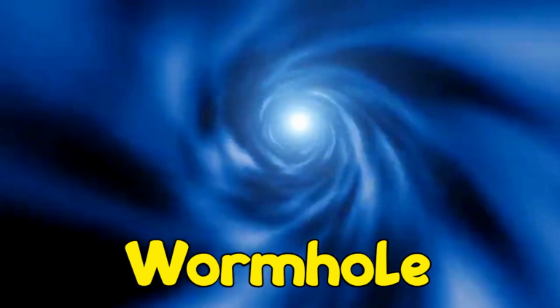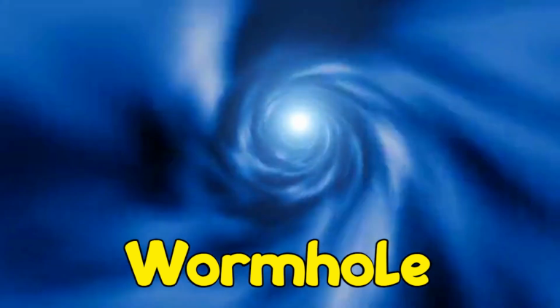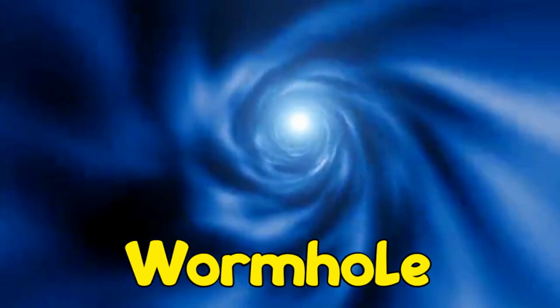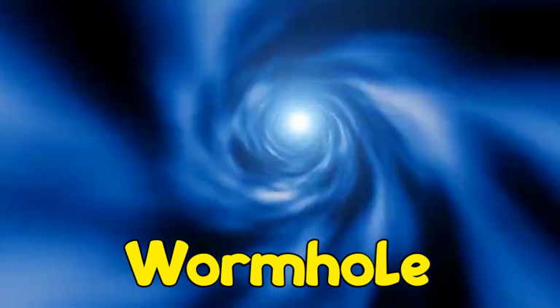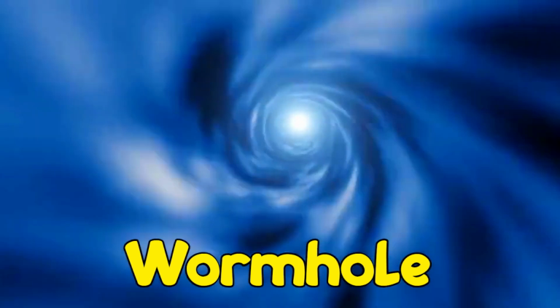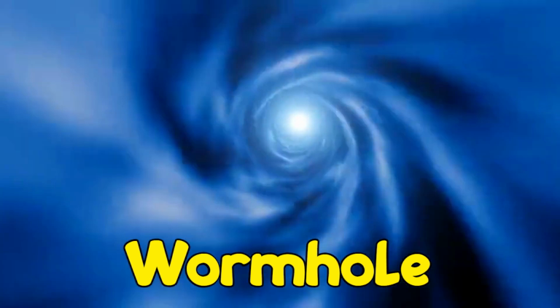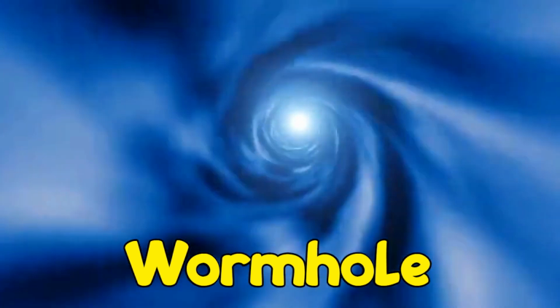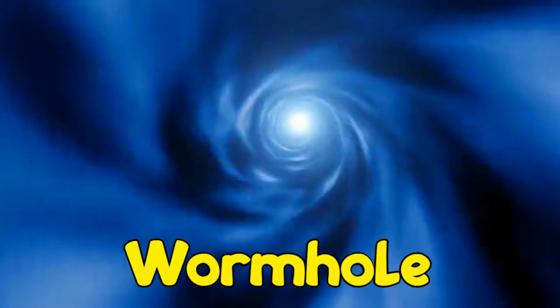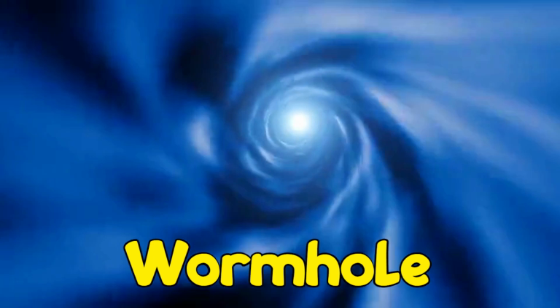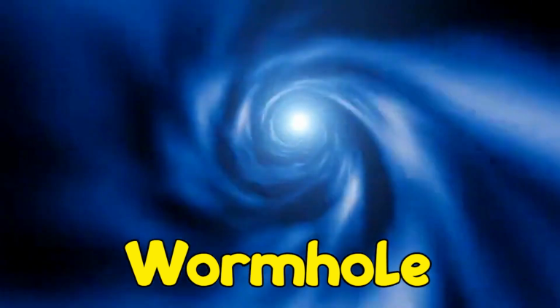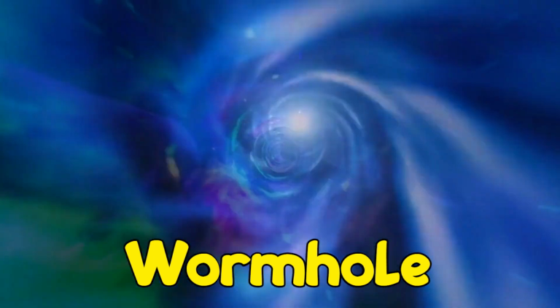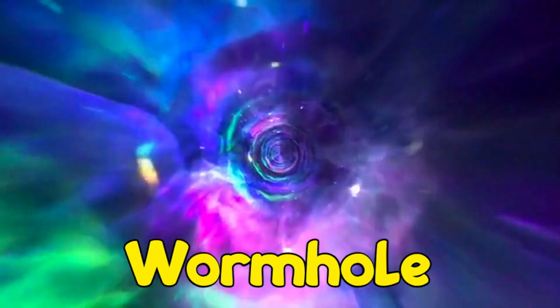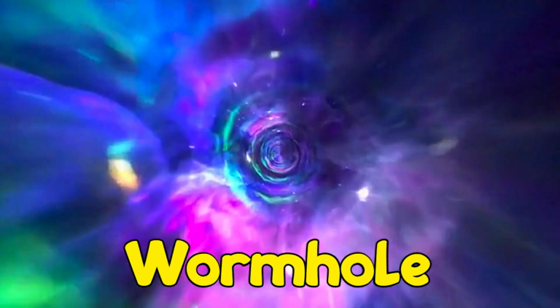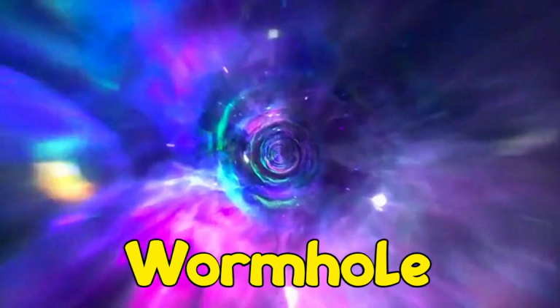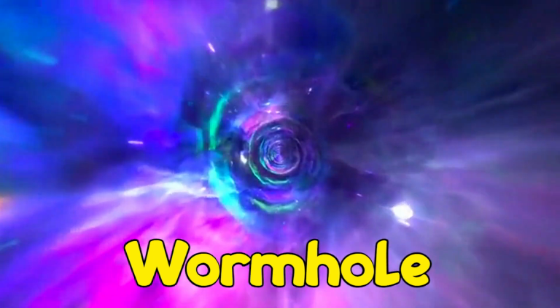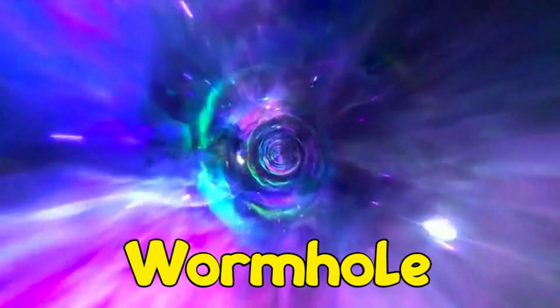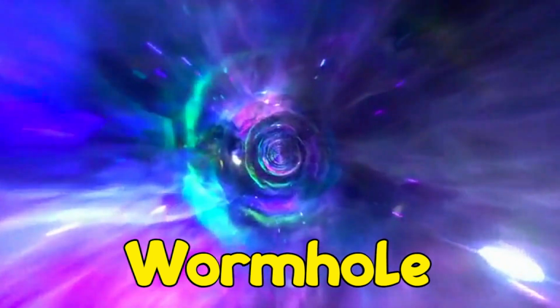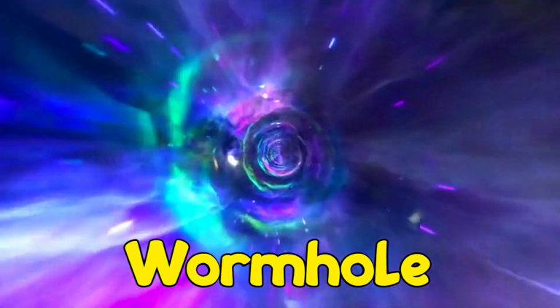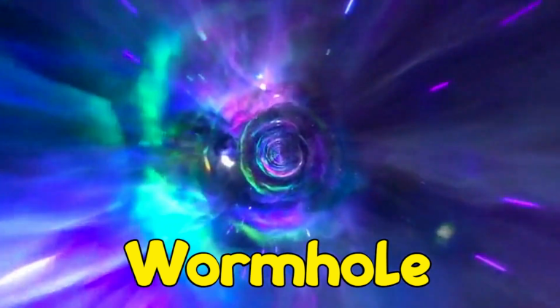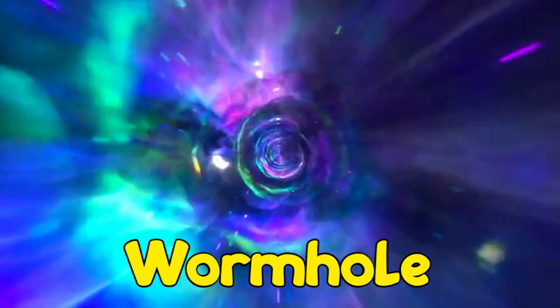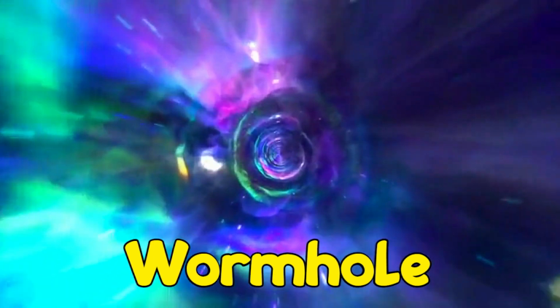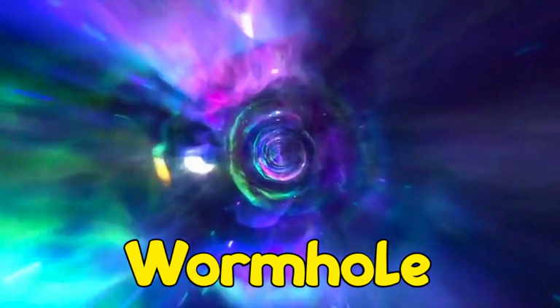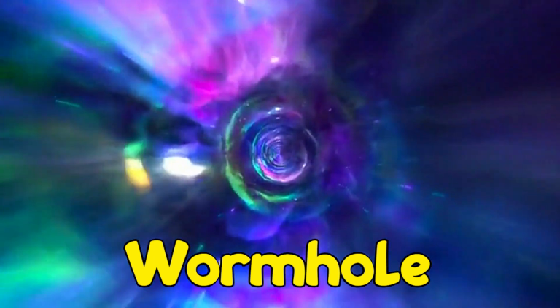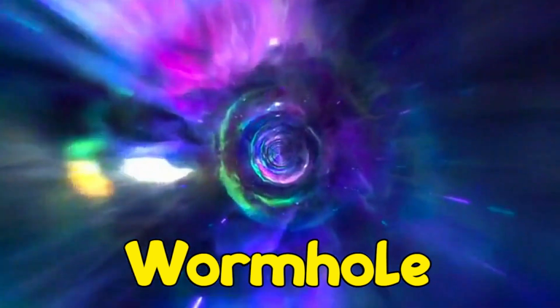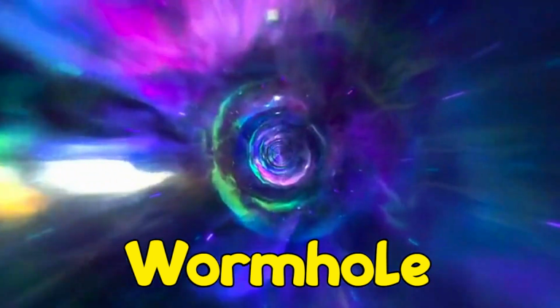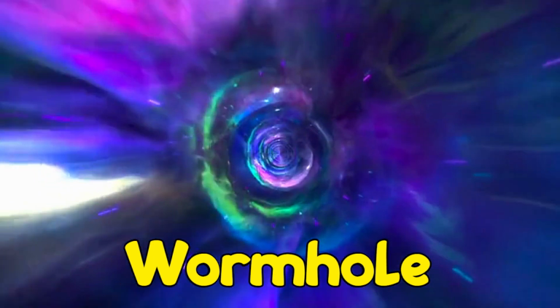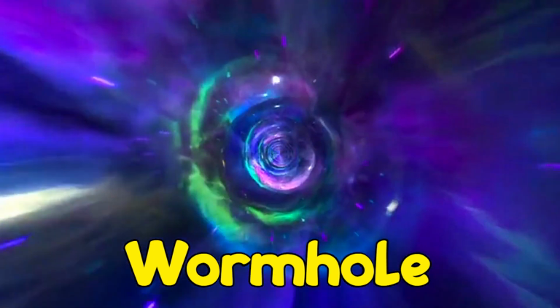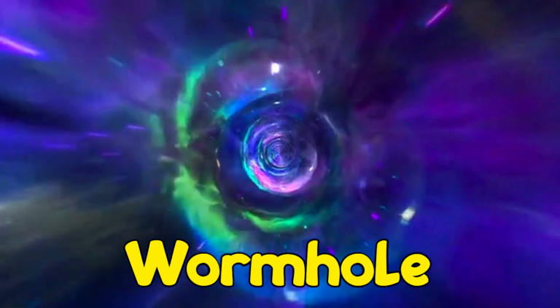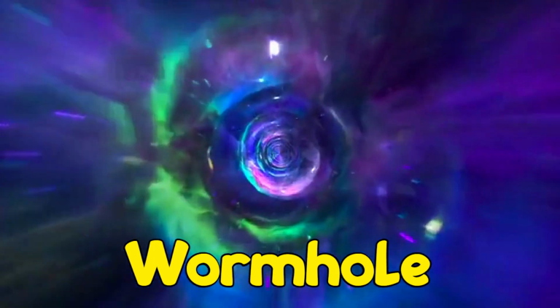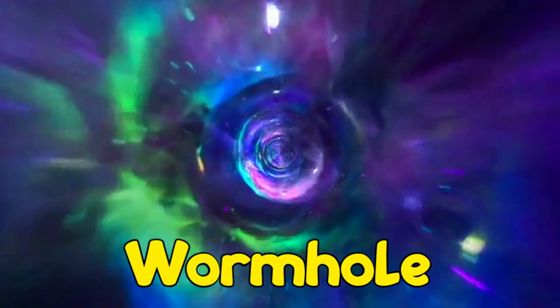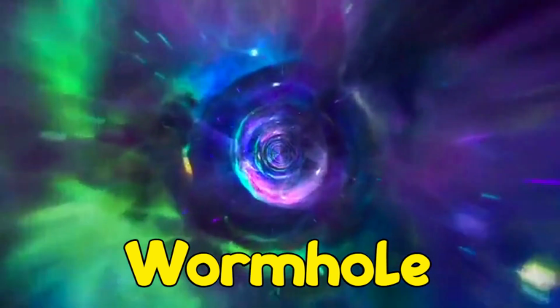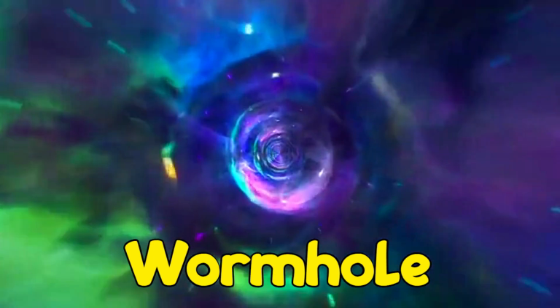All right, kiddos. Tell your parents the word you just learned from Joe-a-Joey. Wormhole!